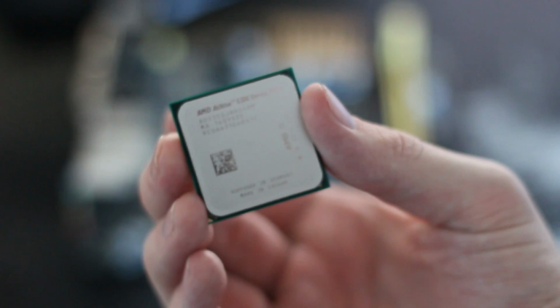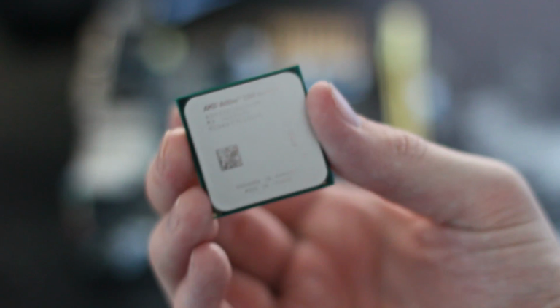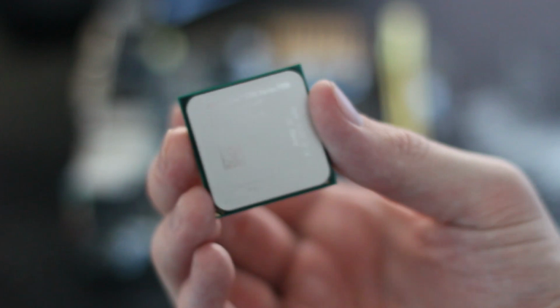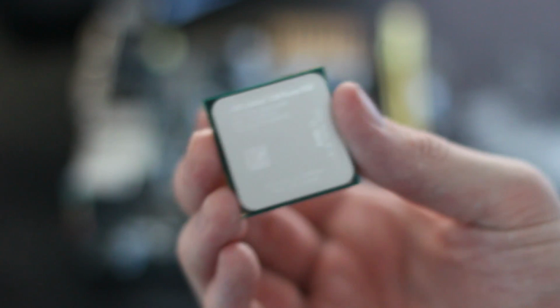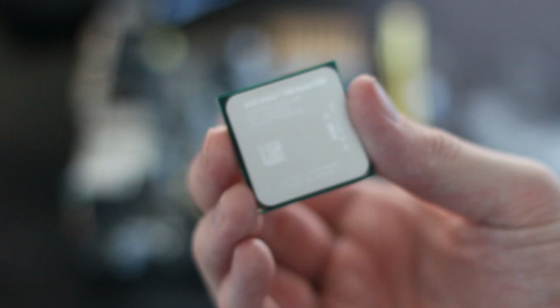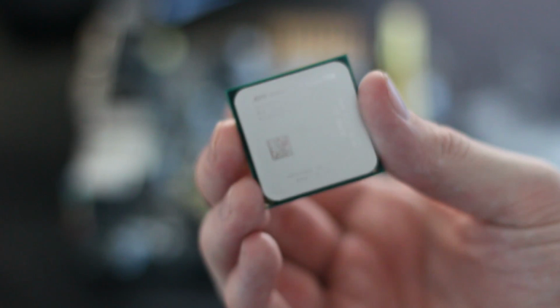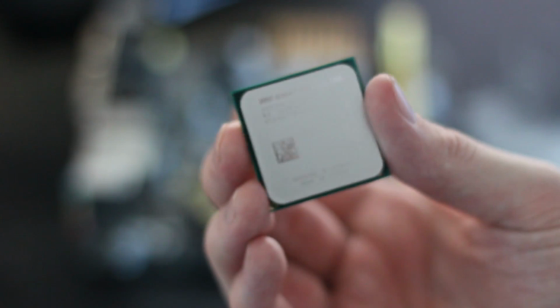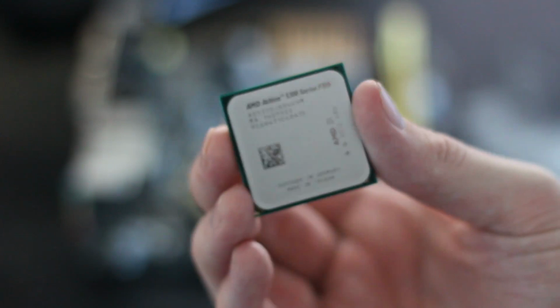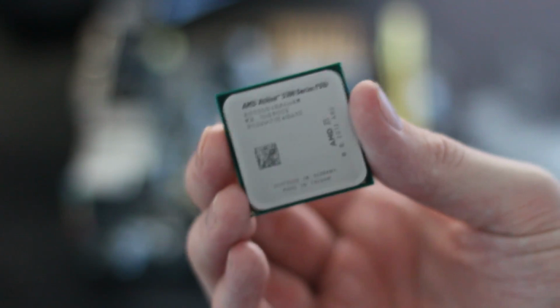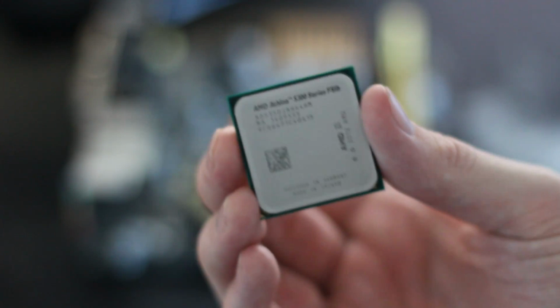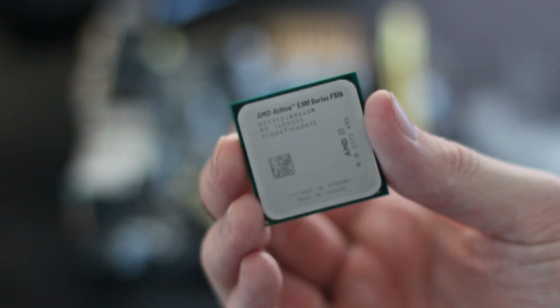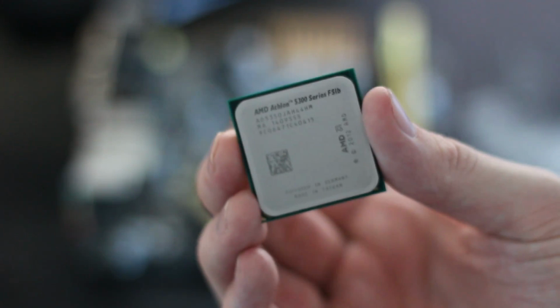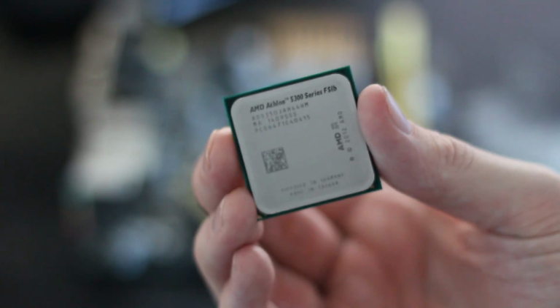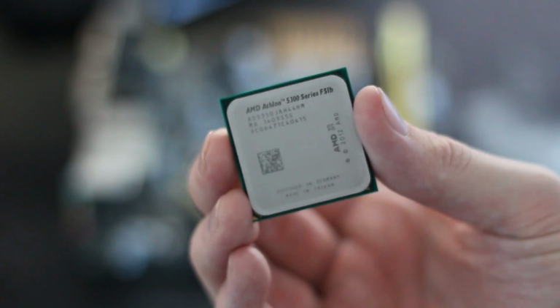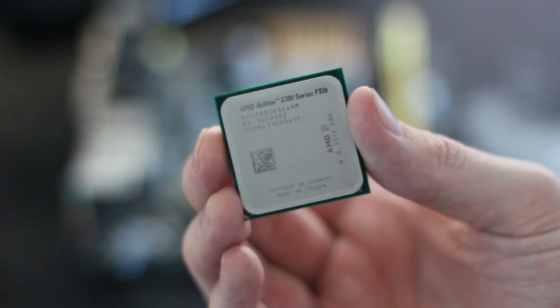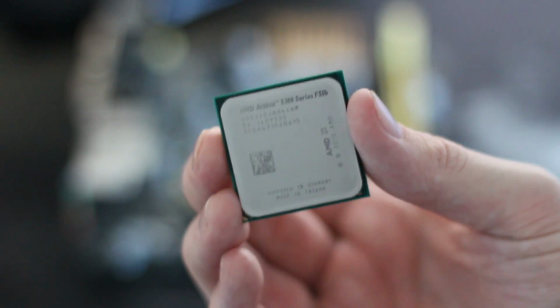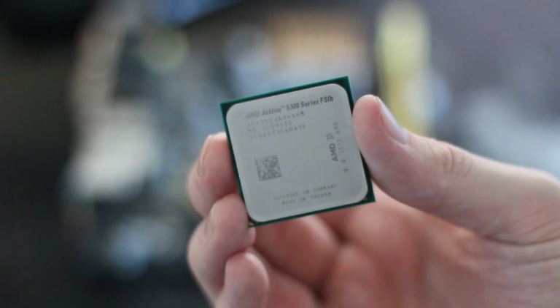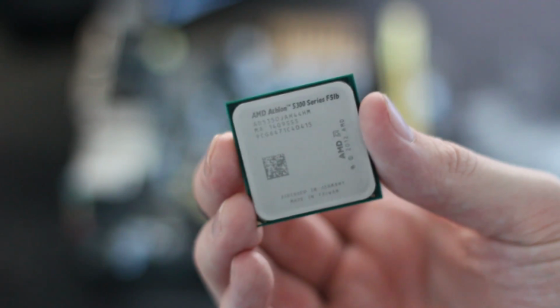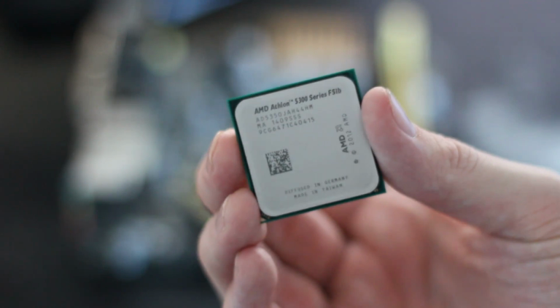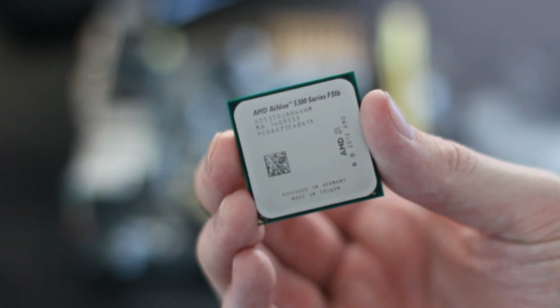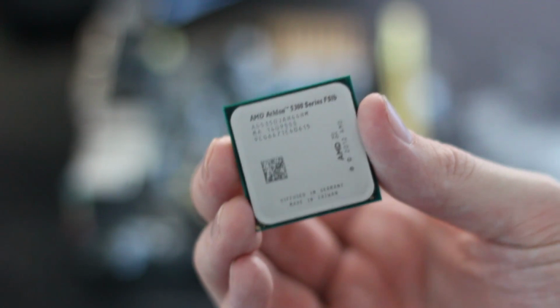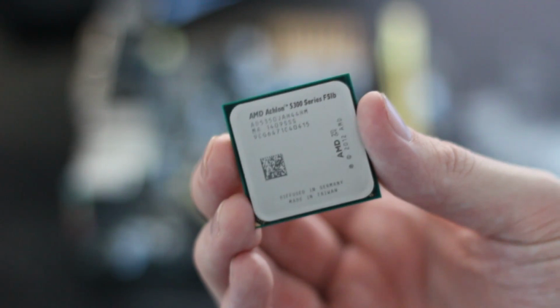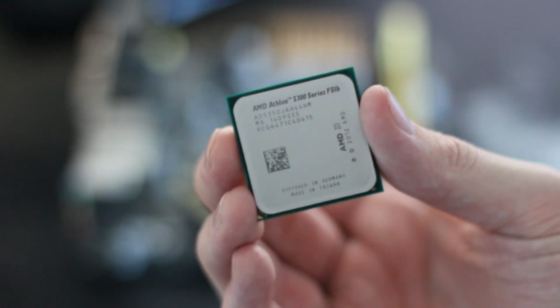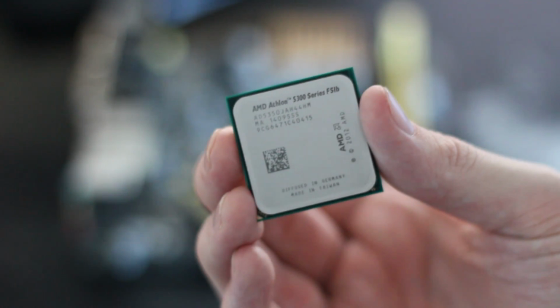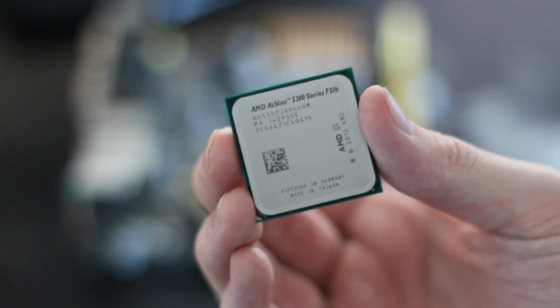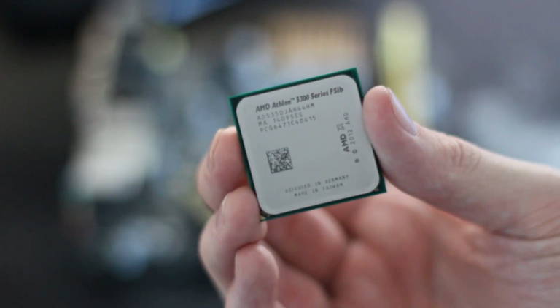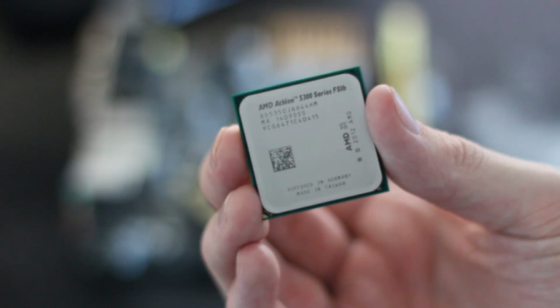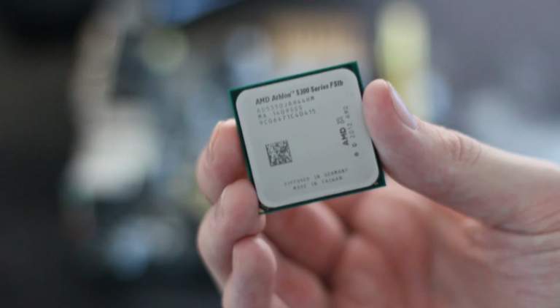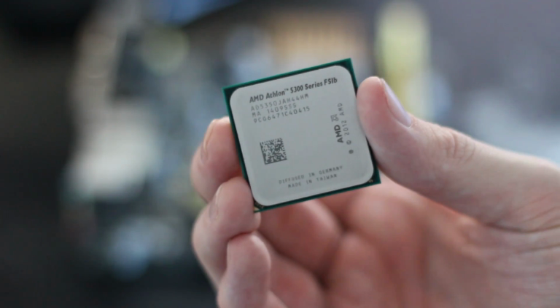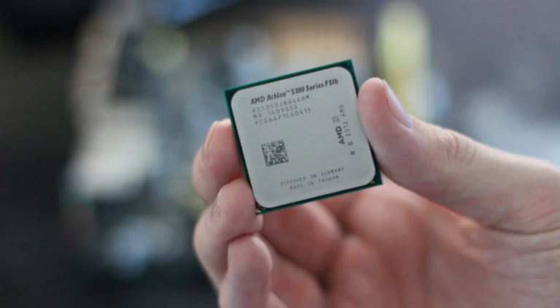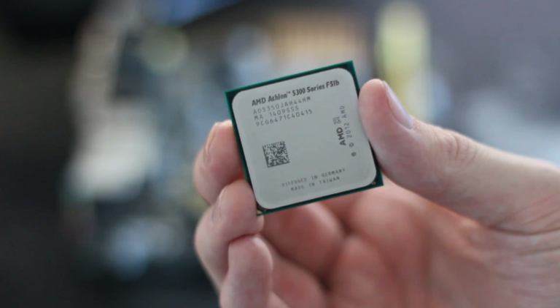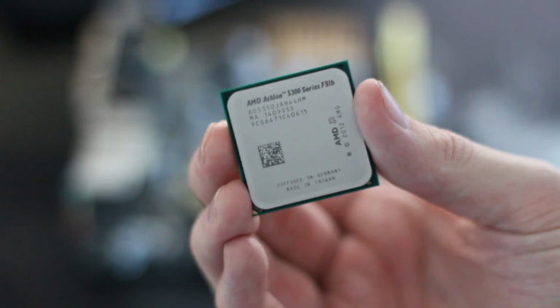The AMD Athlon 5350 is a pretty budget quad-core APU.